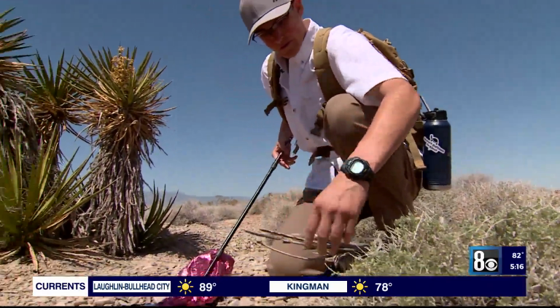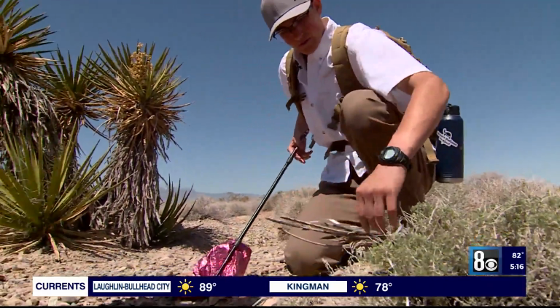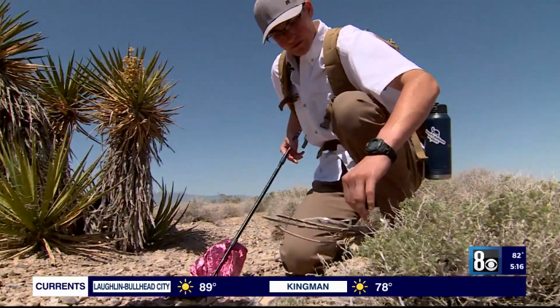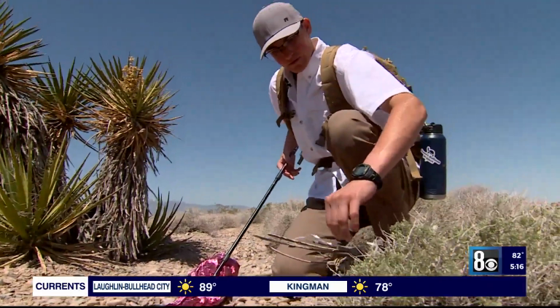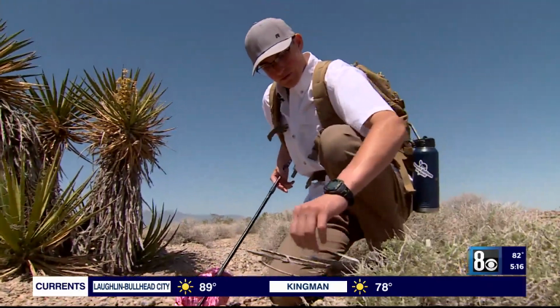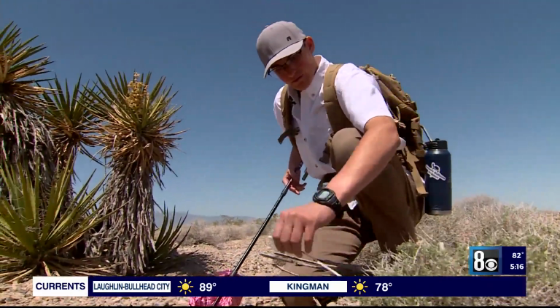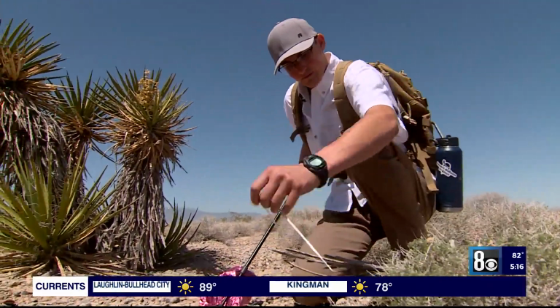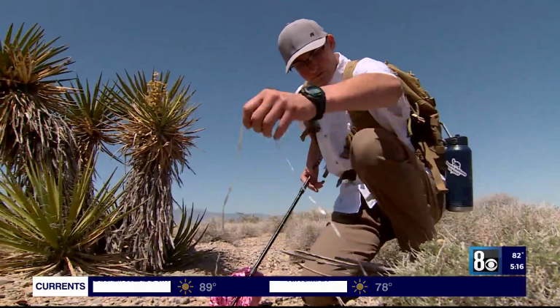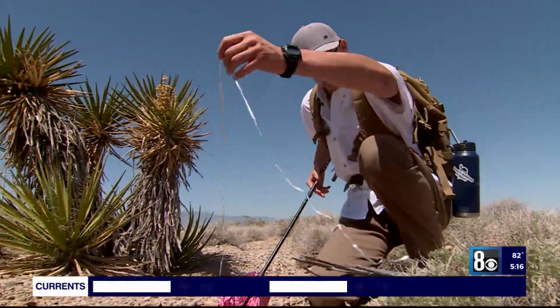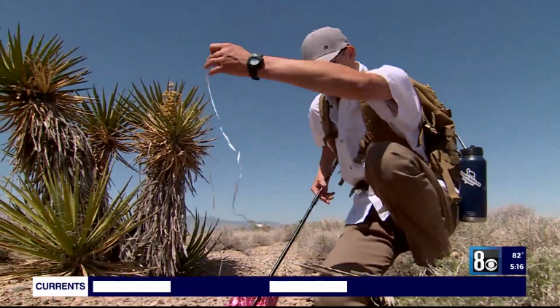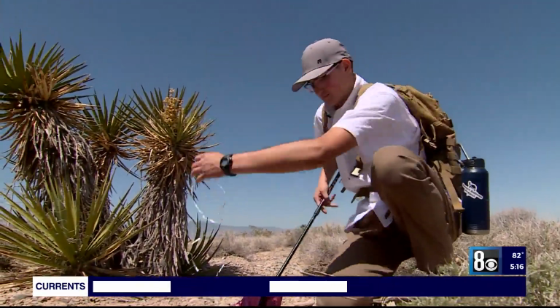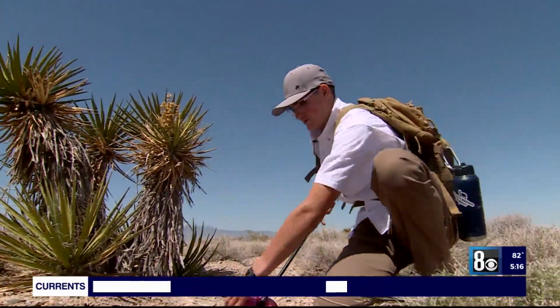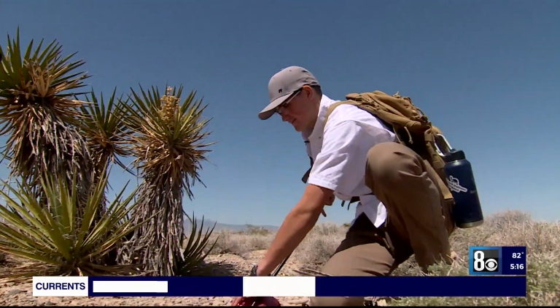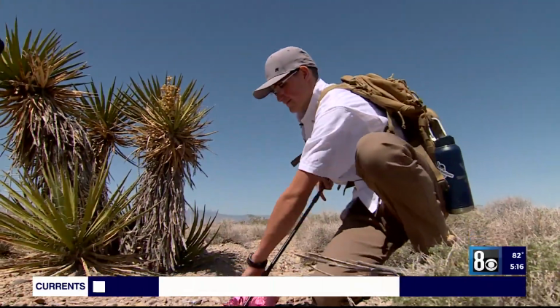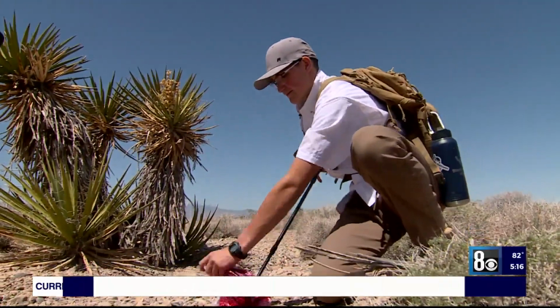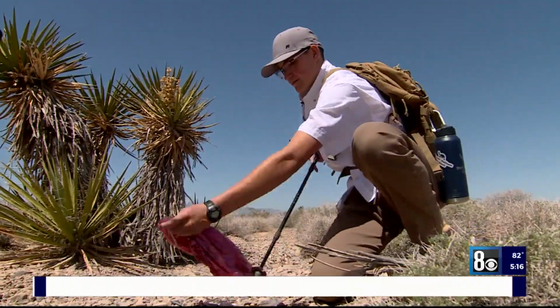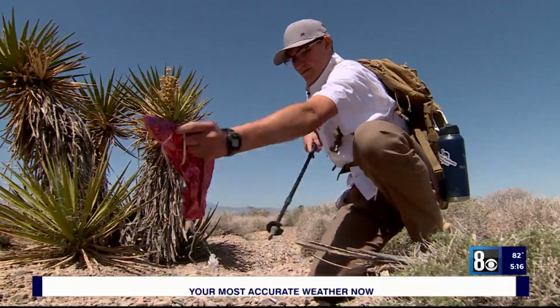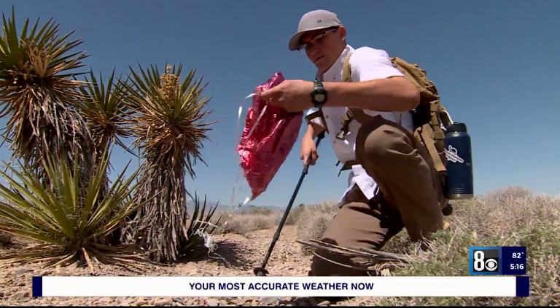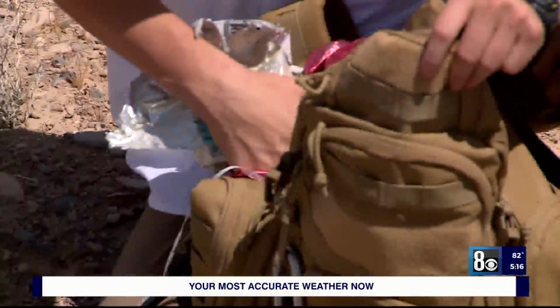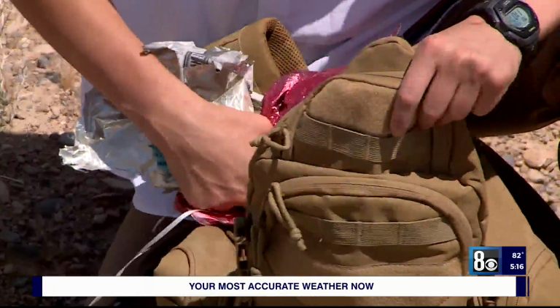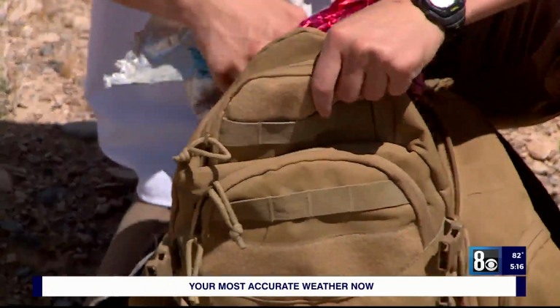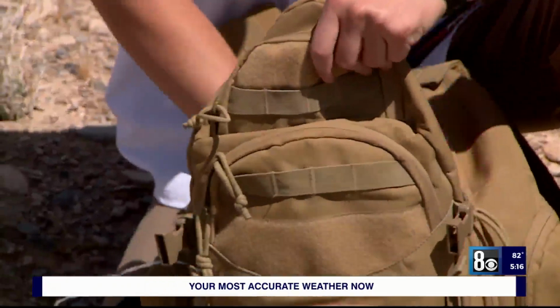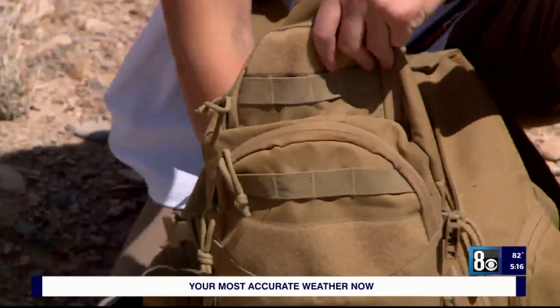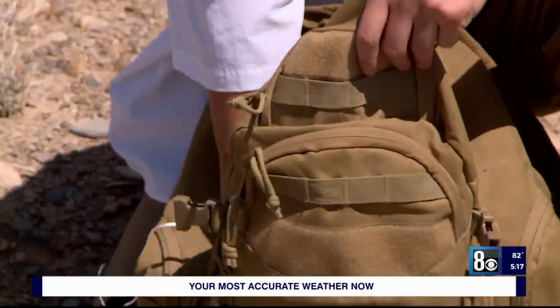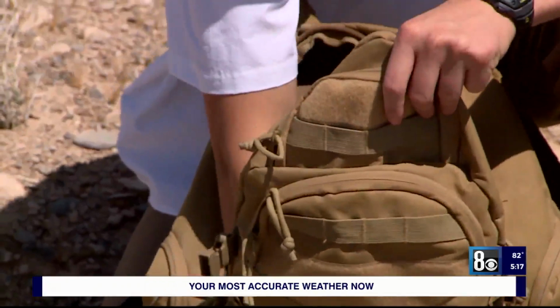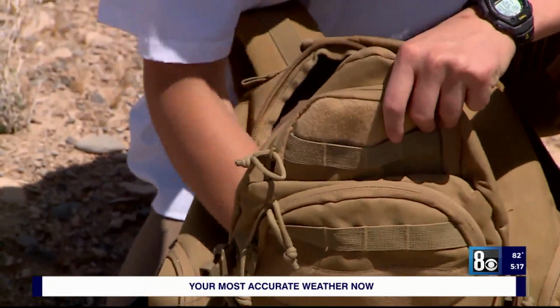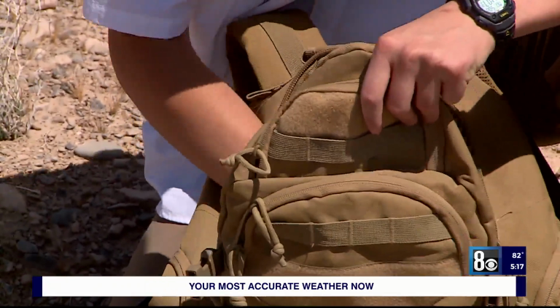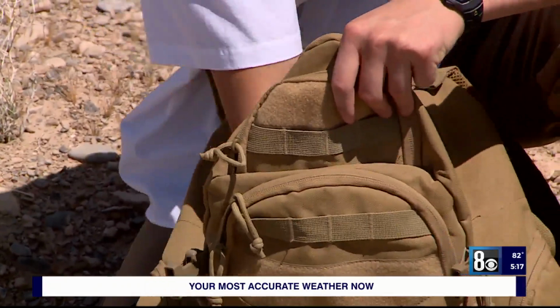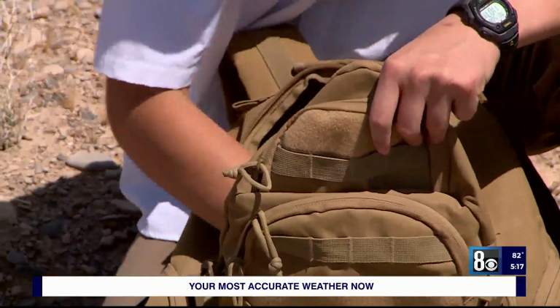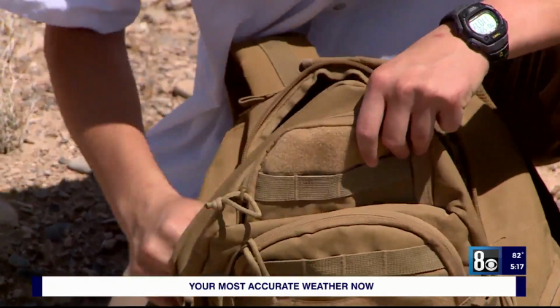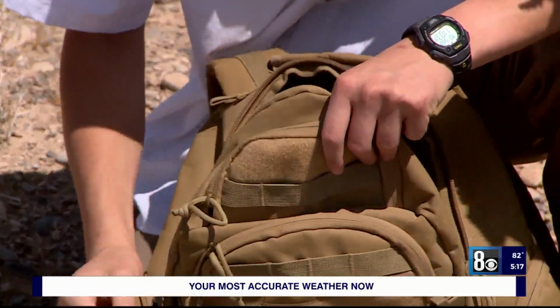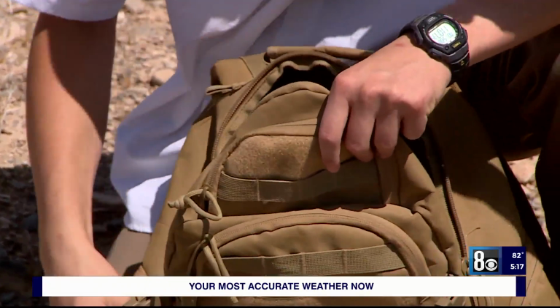Despite hiking all over the valley, Daniels says he can't get every single balloon by himself. He hopes others will join him on his cleanup and help spread the word. It brings him a lot of joy to educate people.